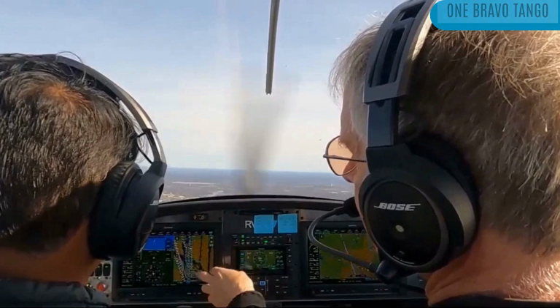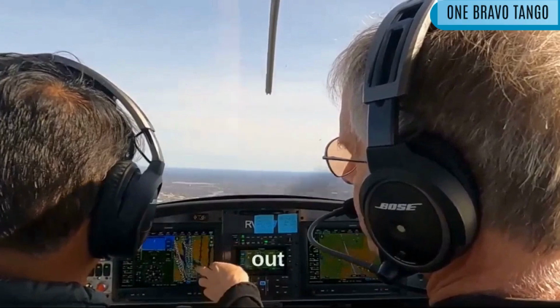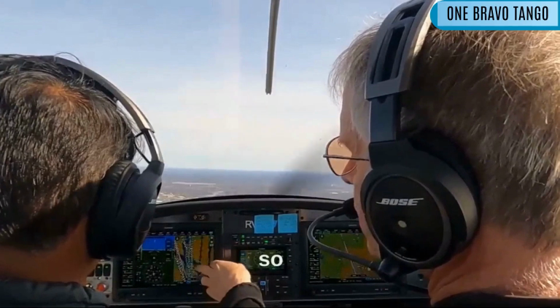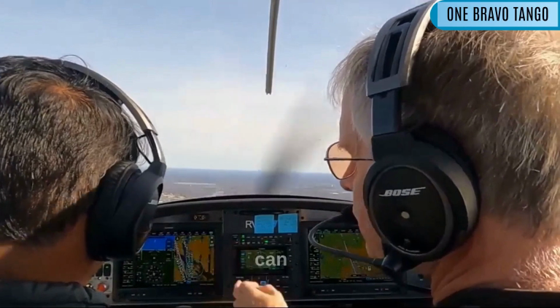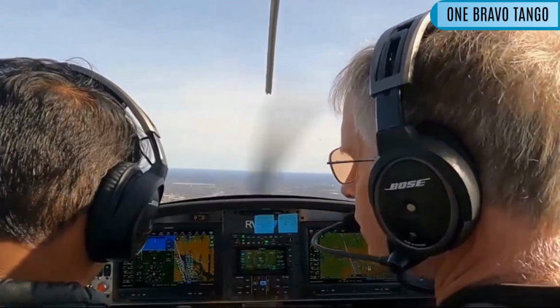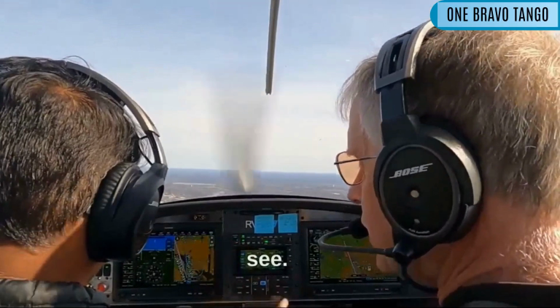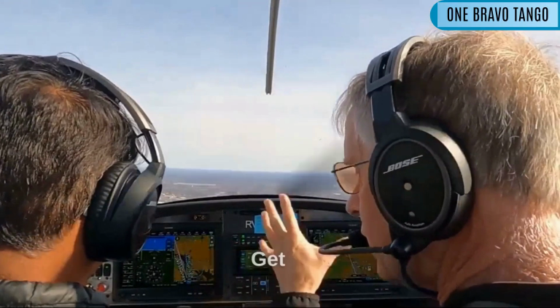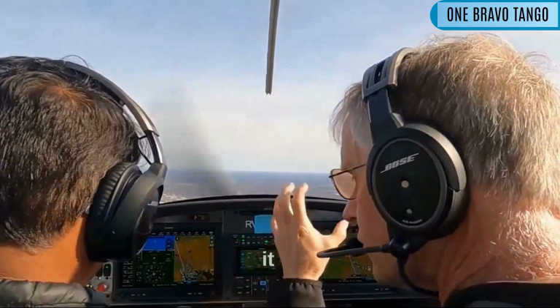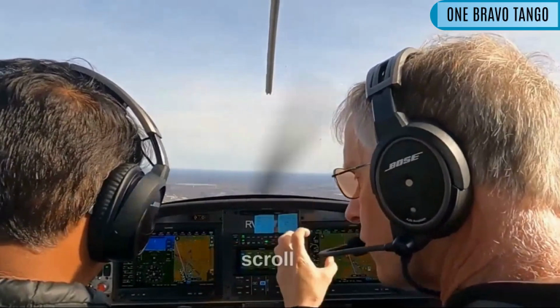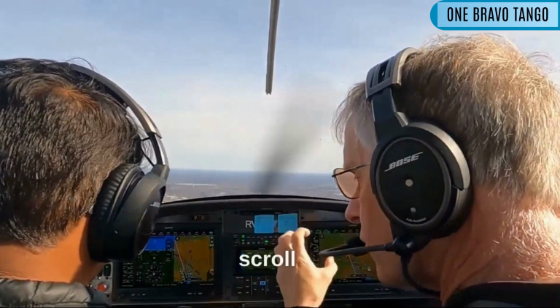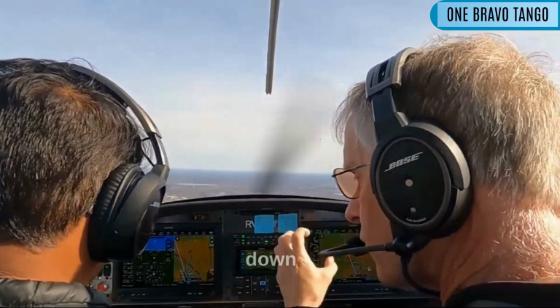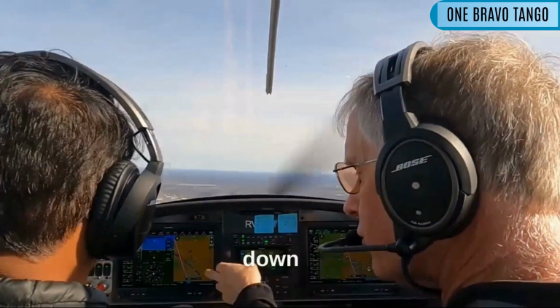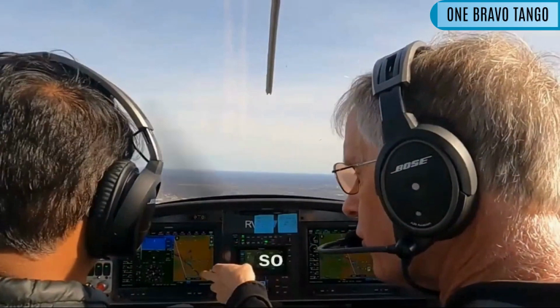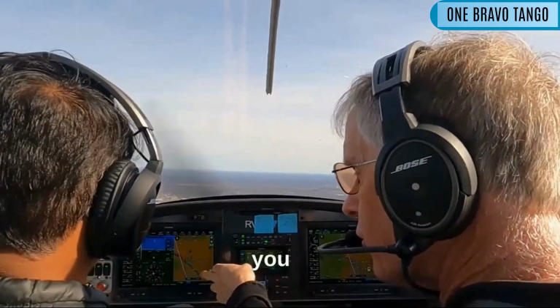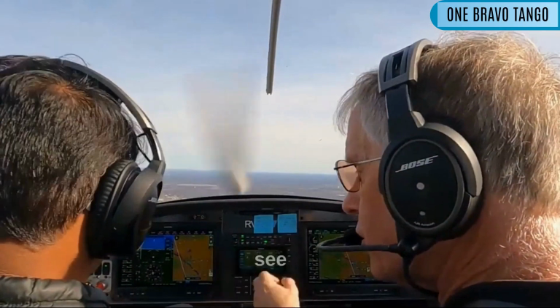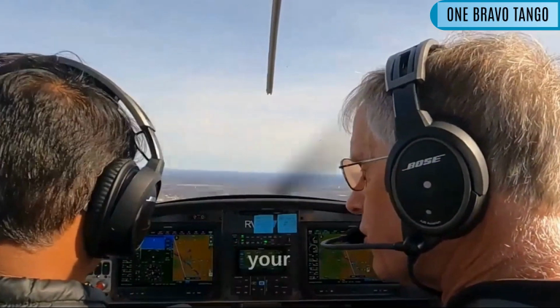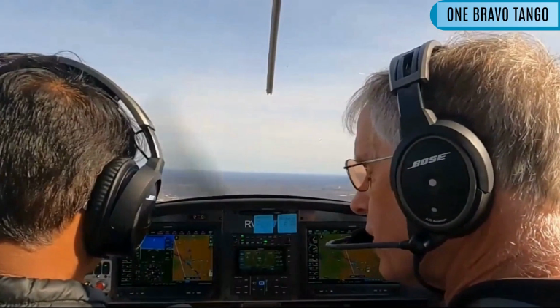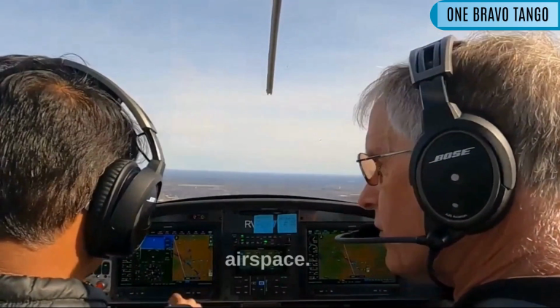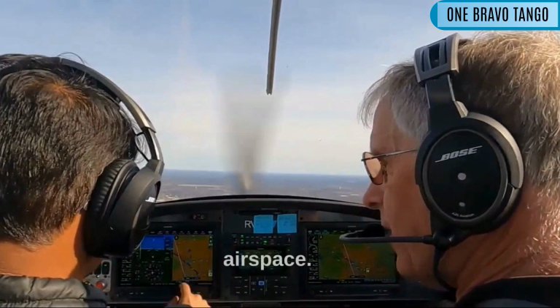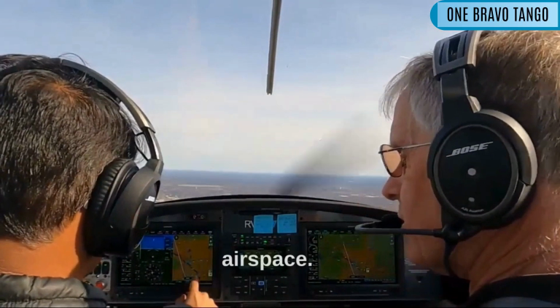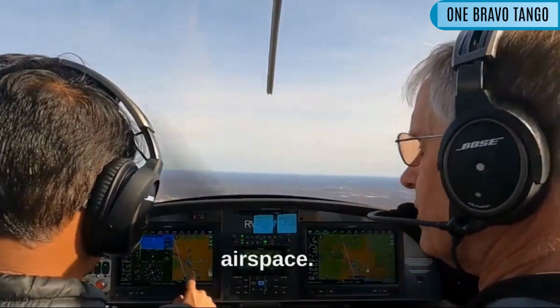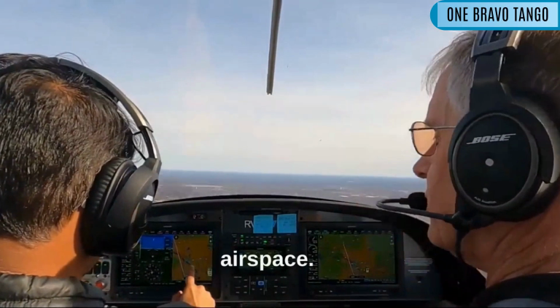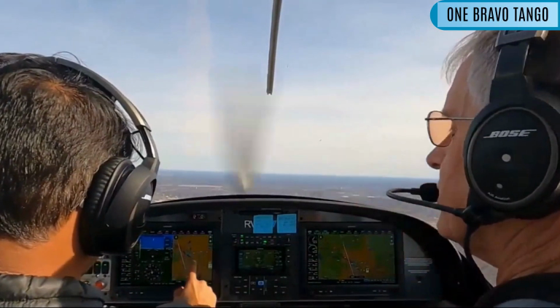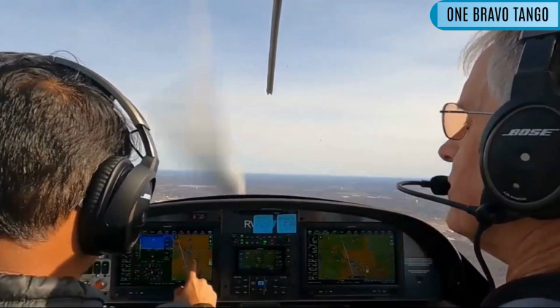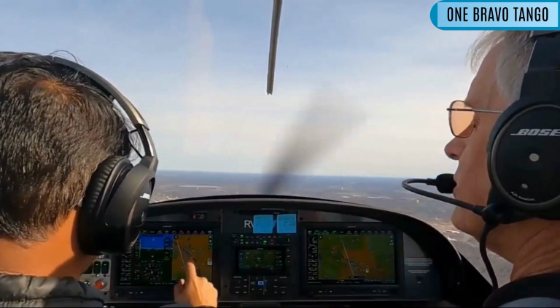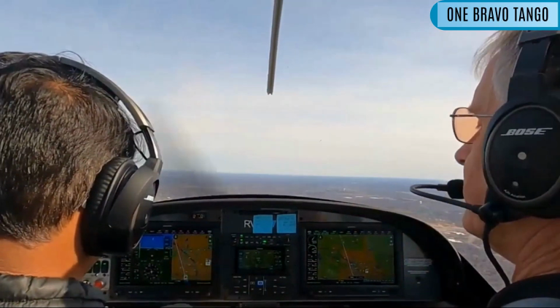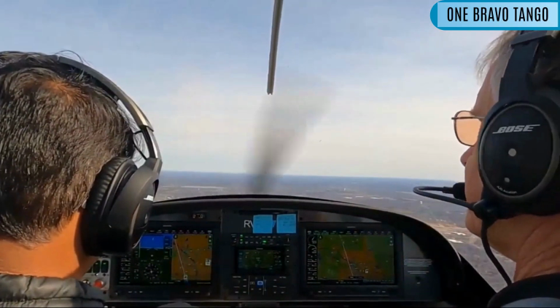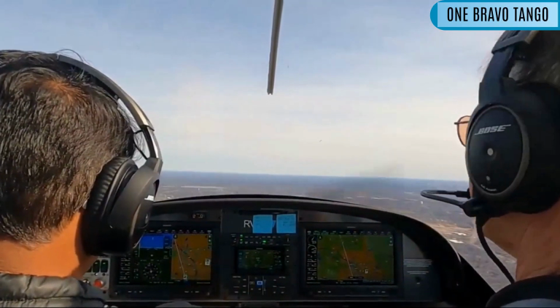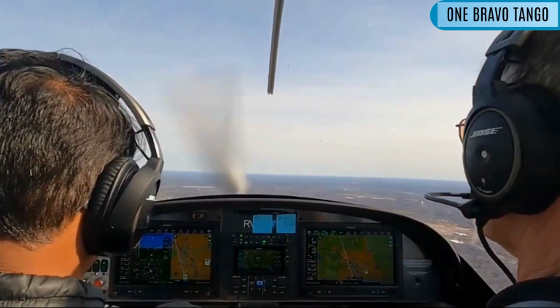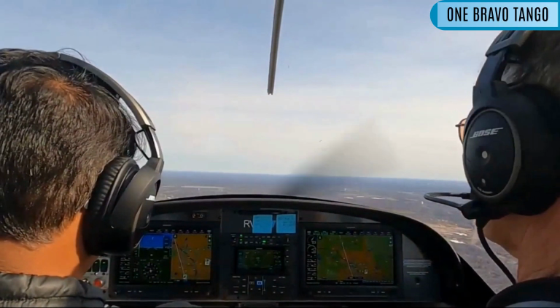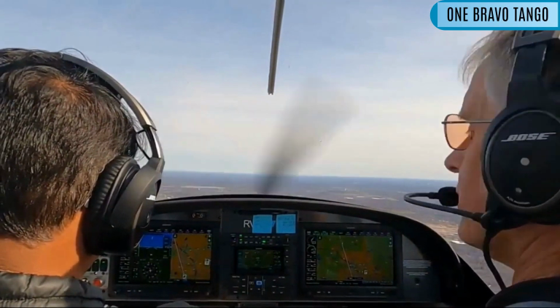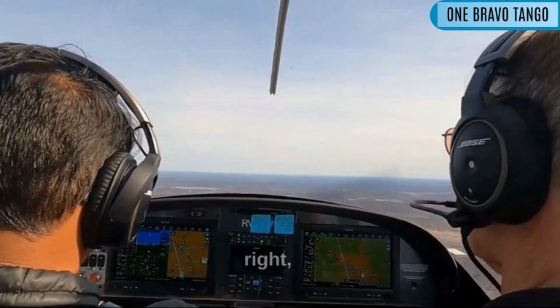Get out so you can see. Get it scrolled down so you can see your airspace.